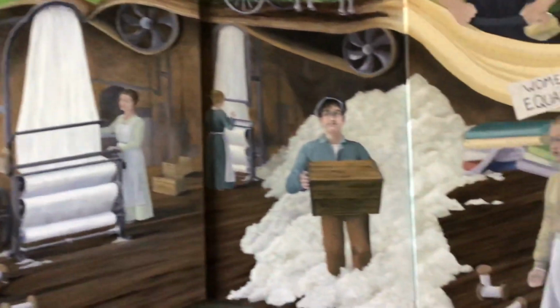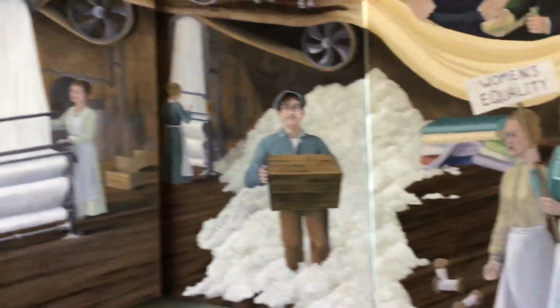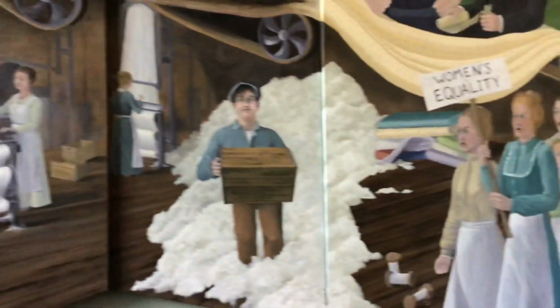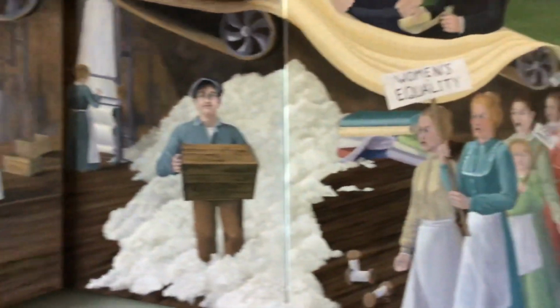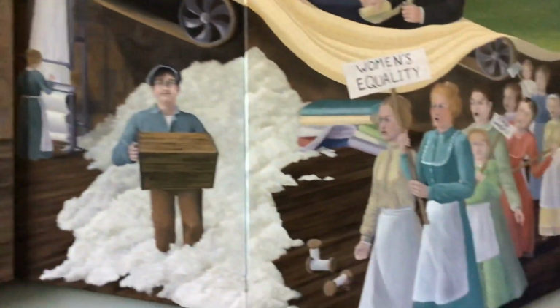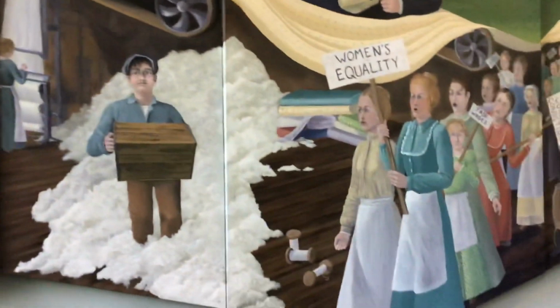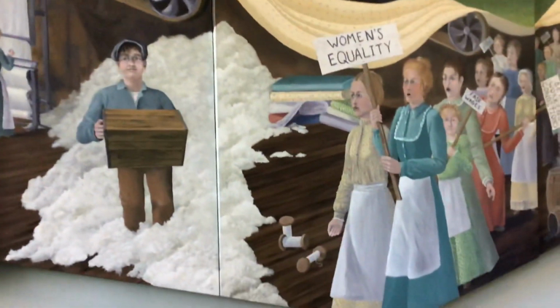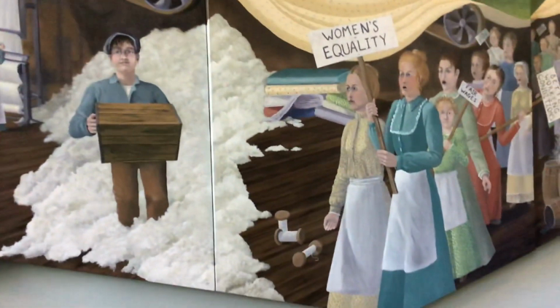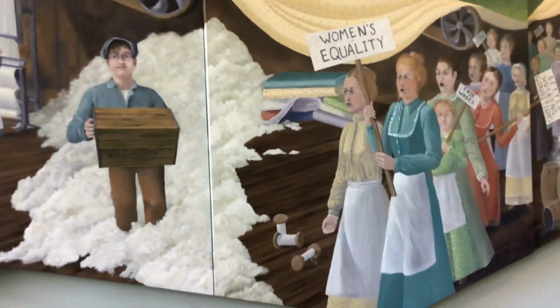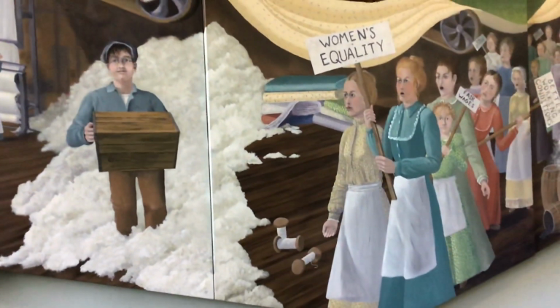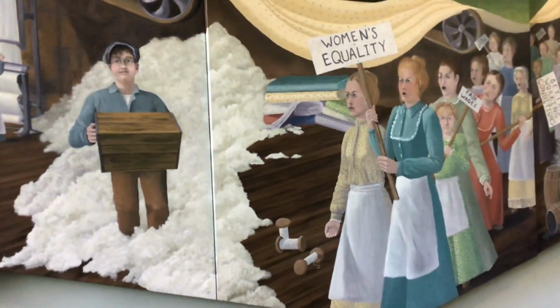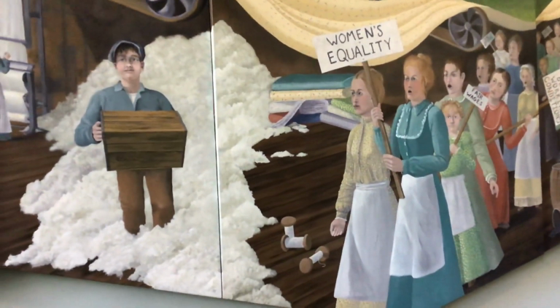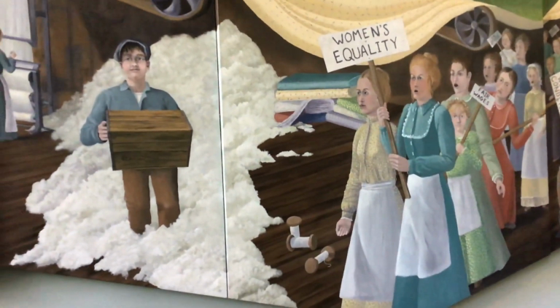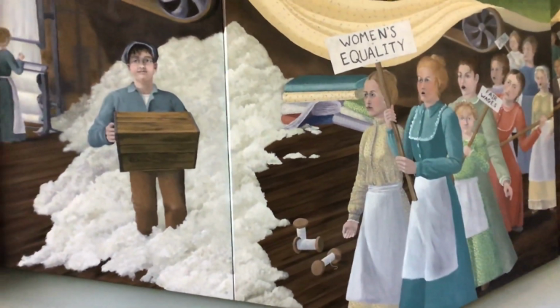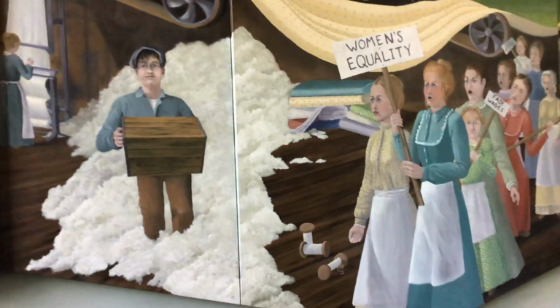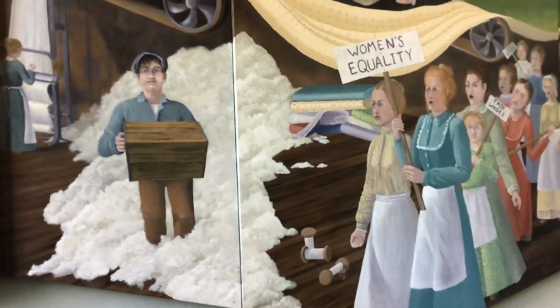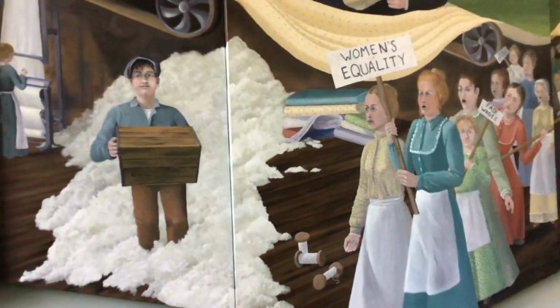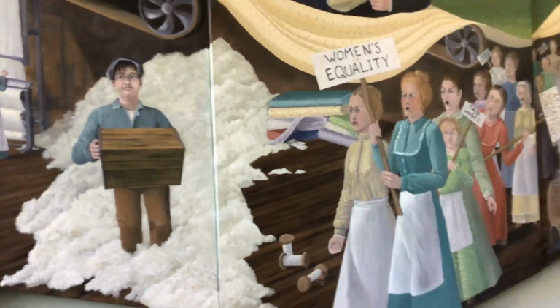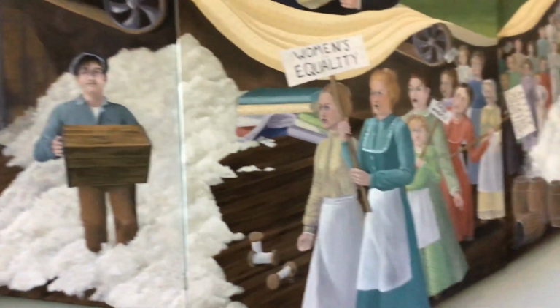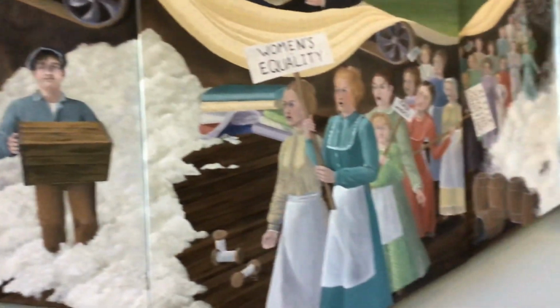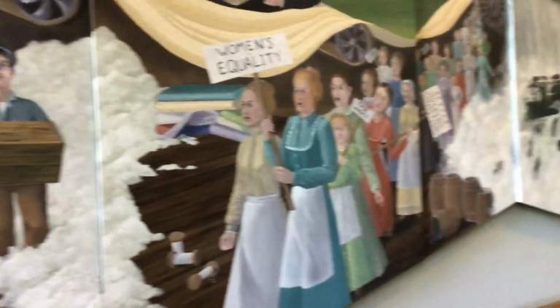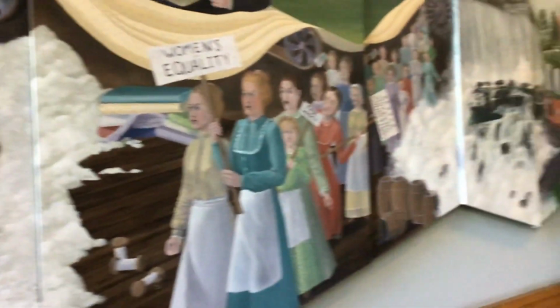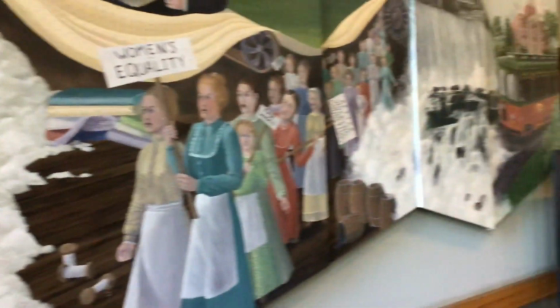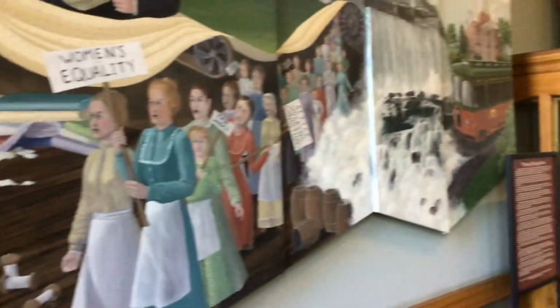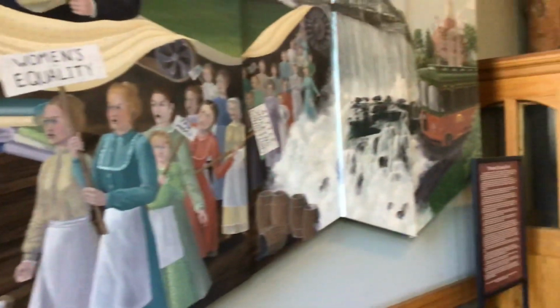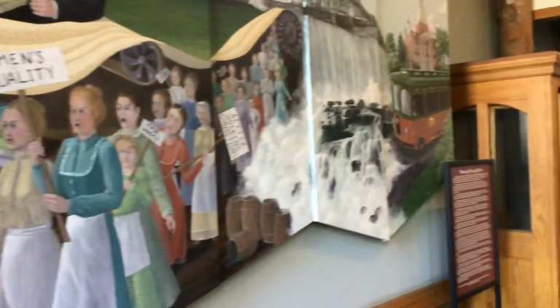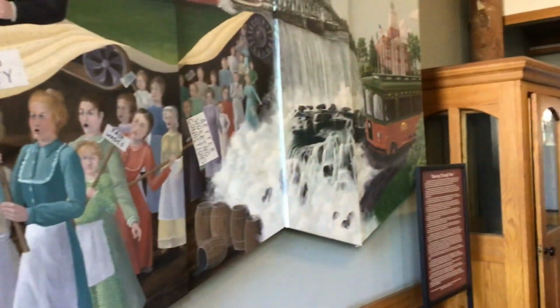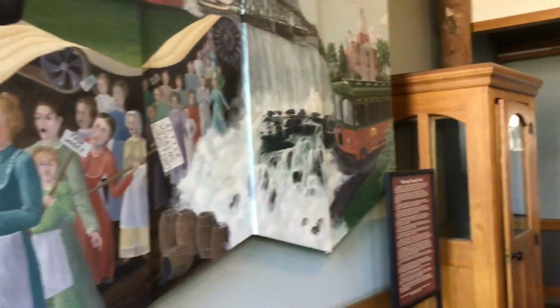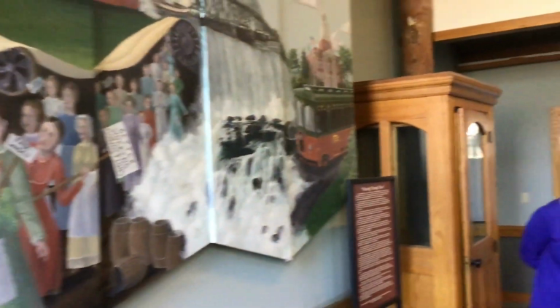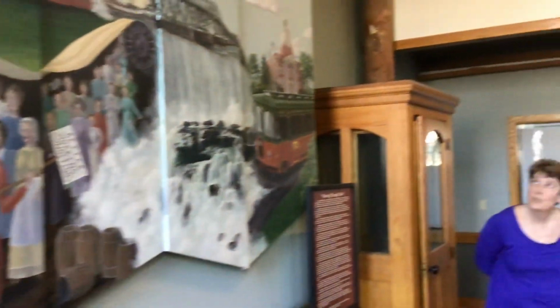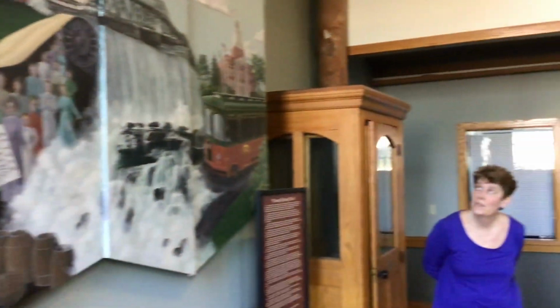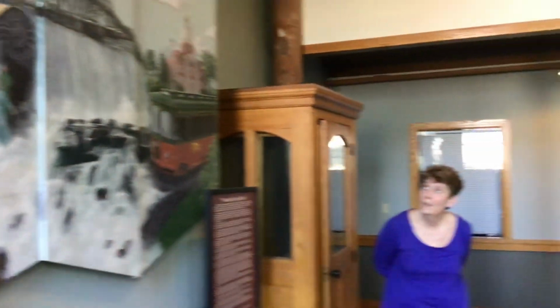You also see the bobbins when we read about the bobbin girl. You see the little bobbins there along with all the cotton and the workers, and then the mill owners at the top.